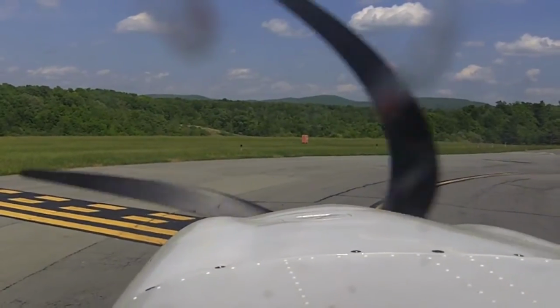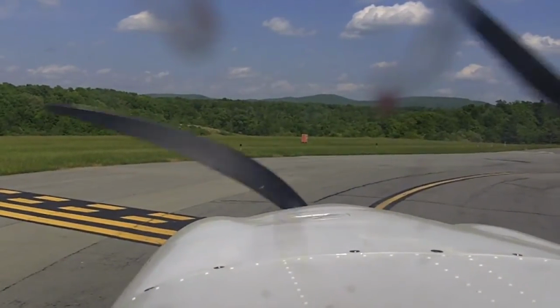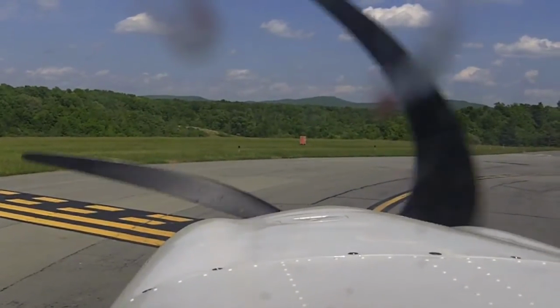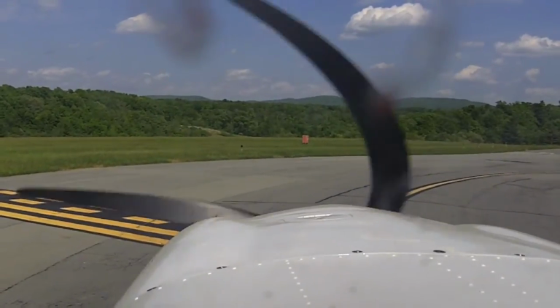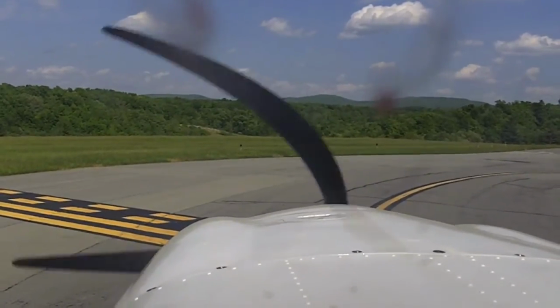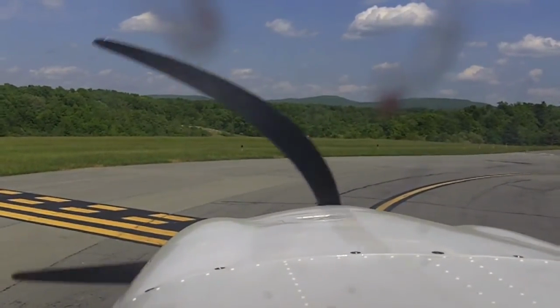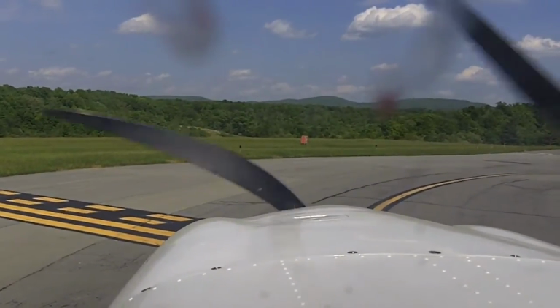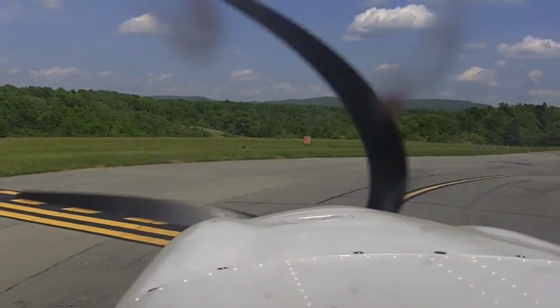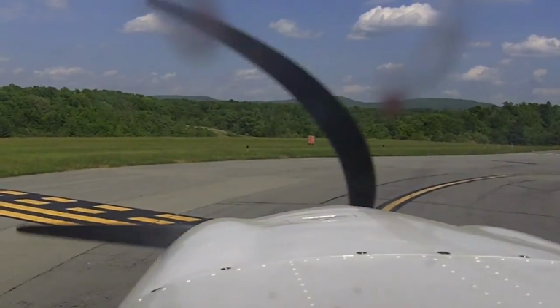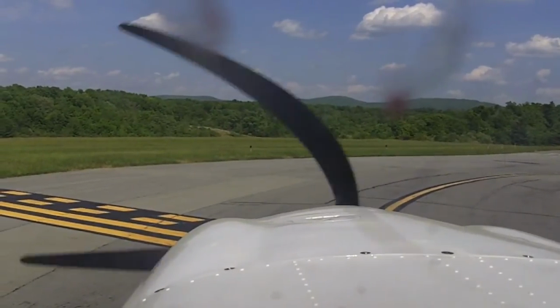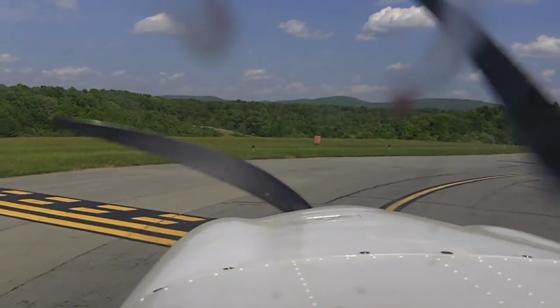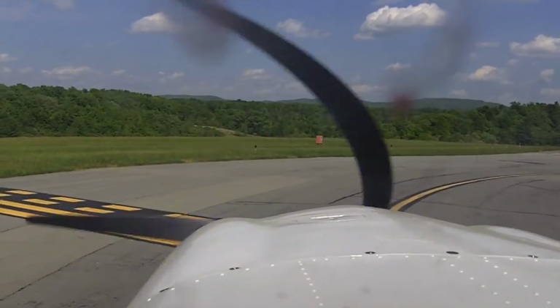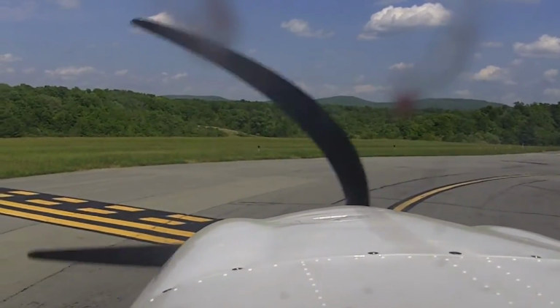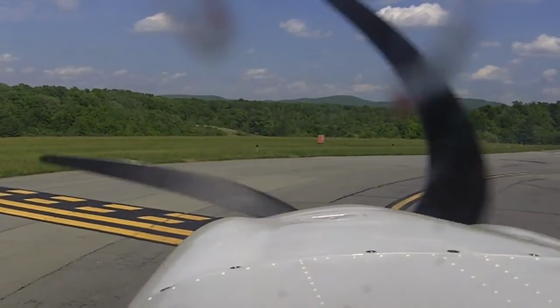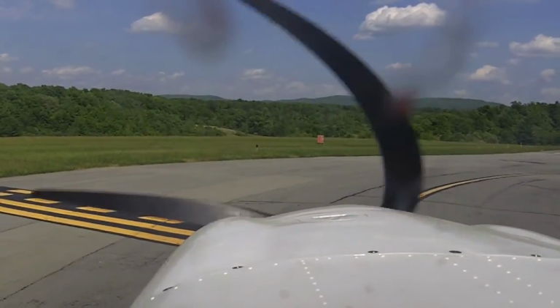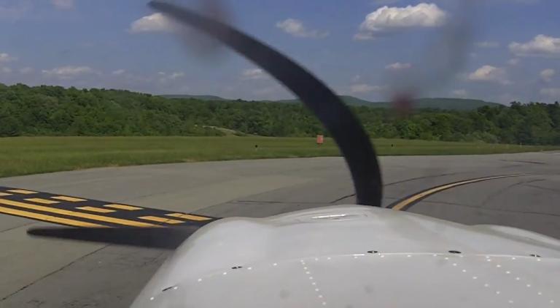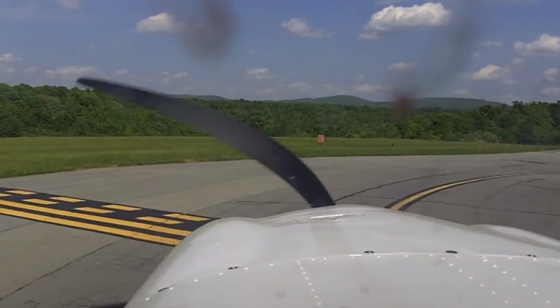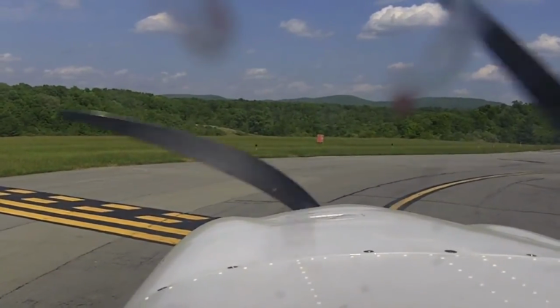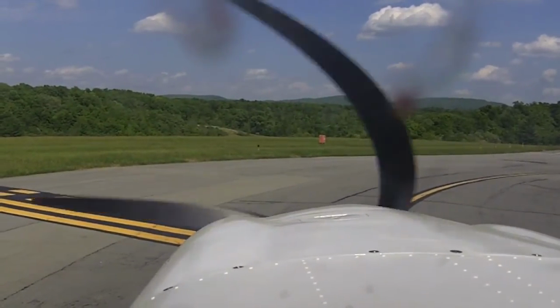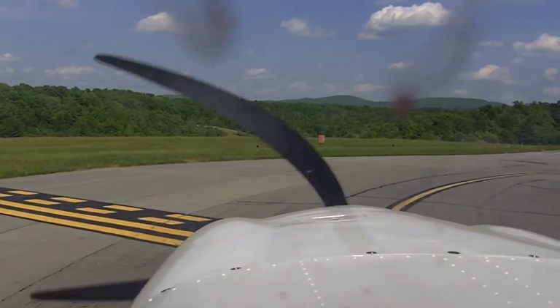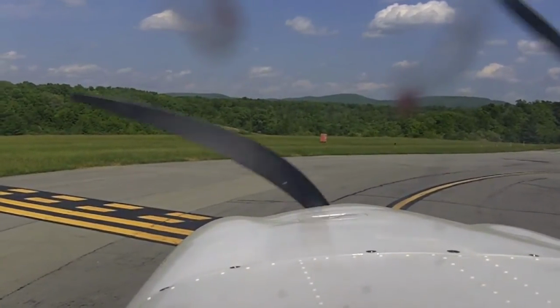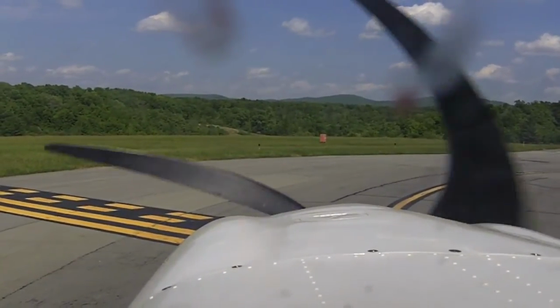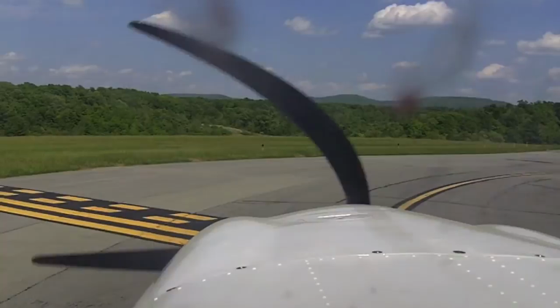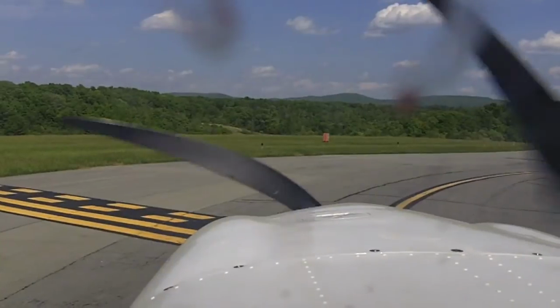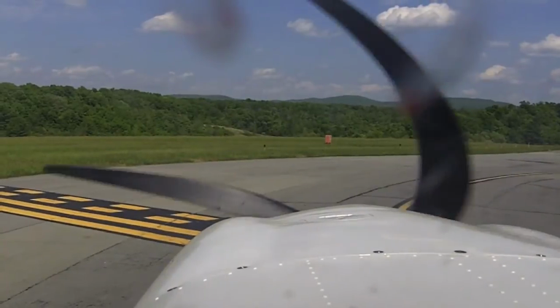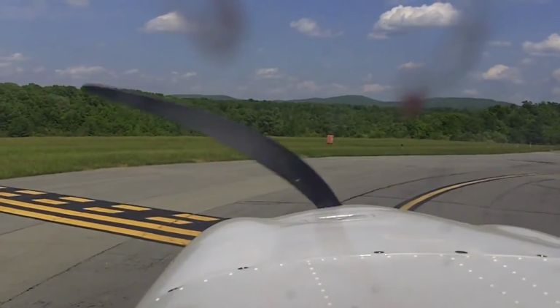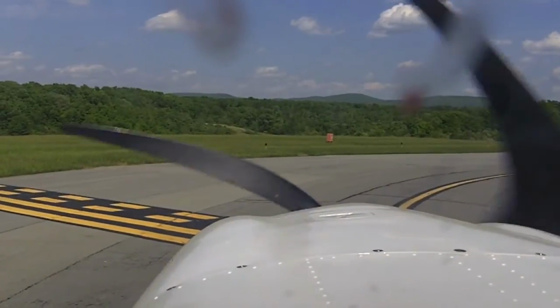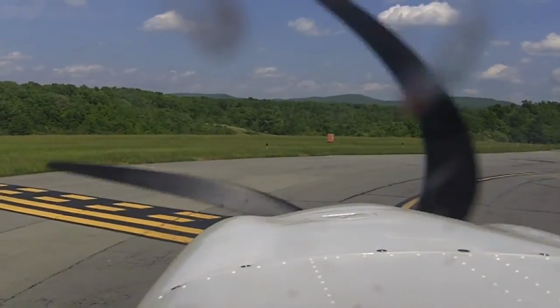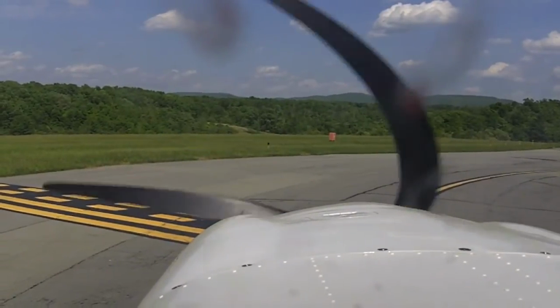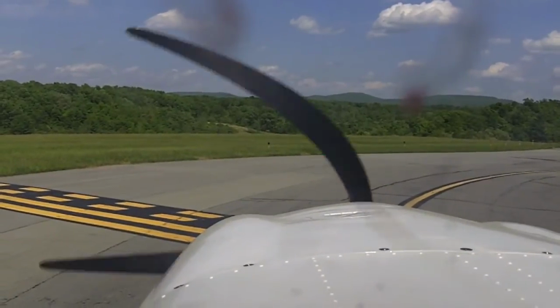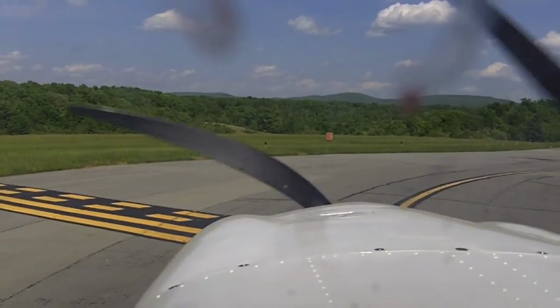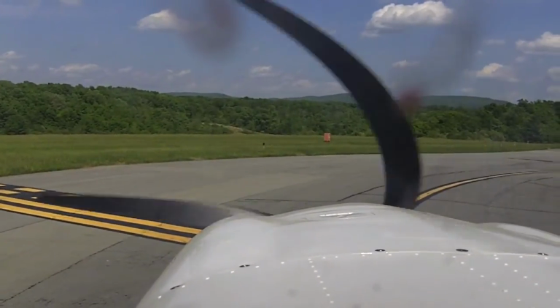We're going to go up to 7,000 feet off of runway 22, and we are ready to go.